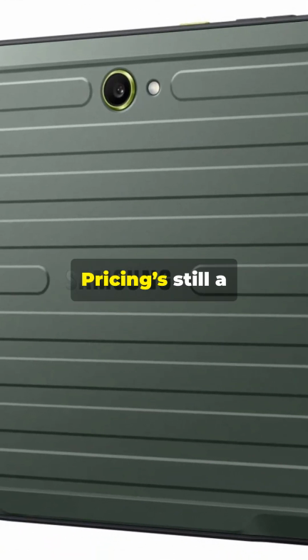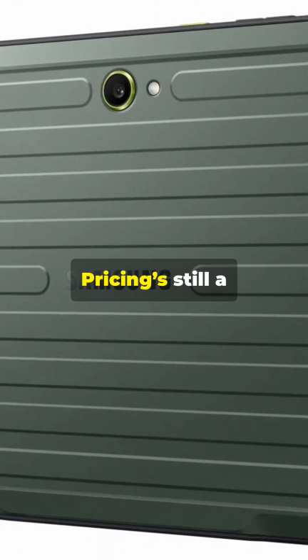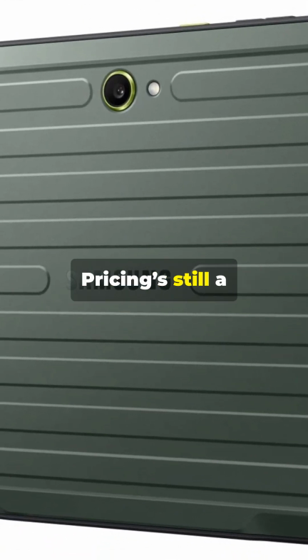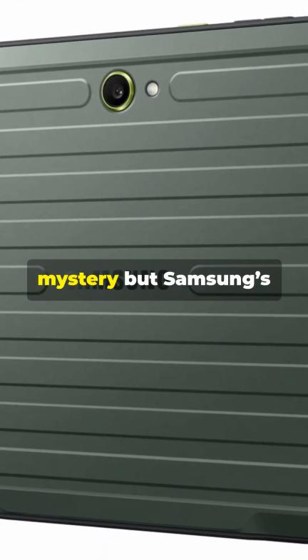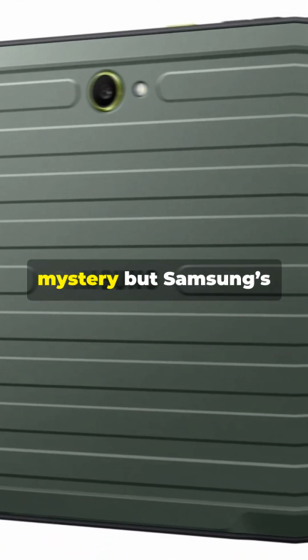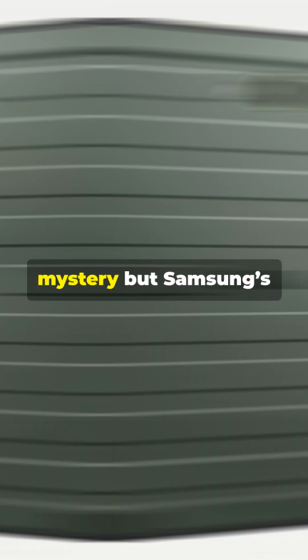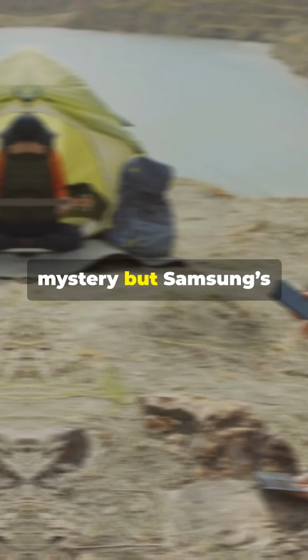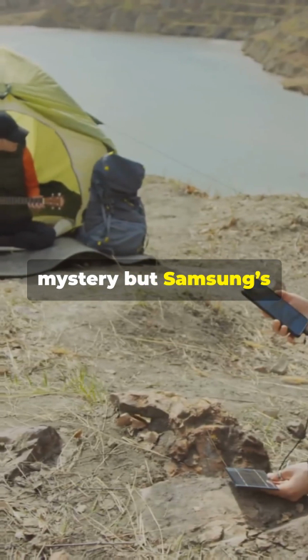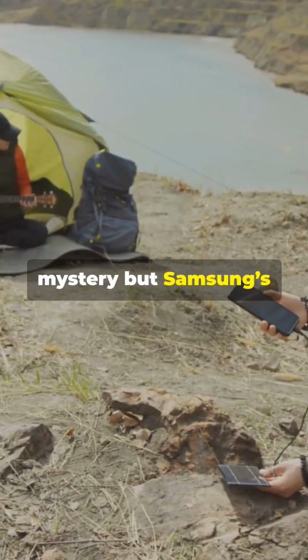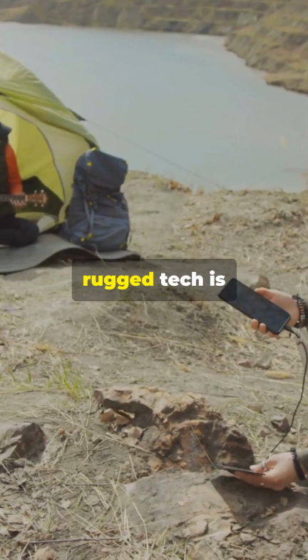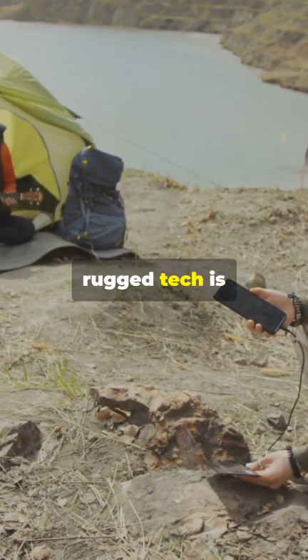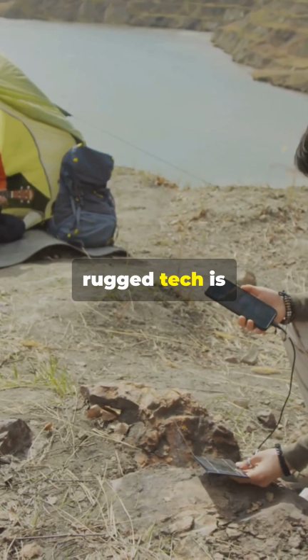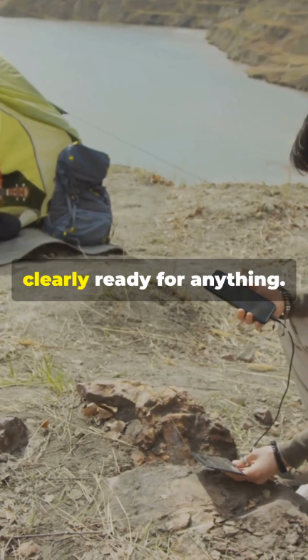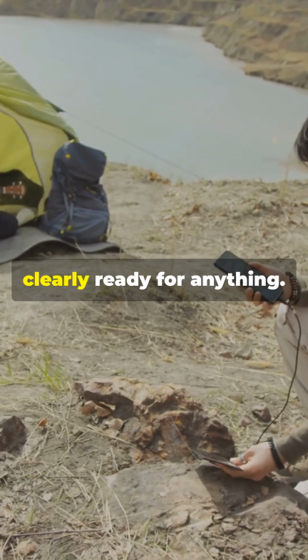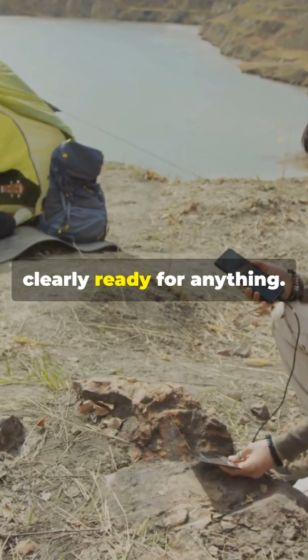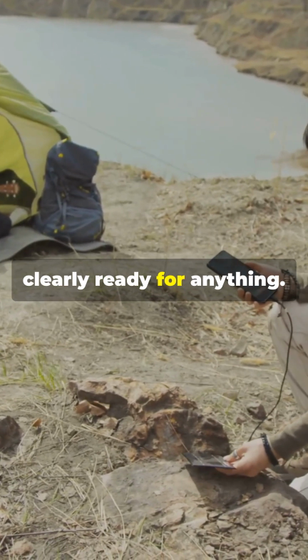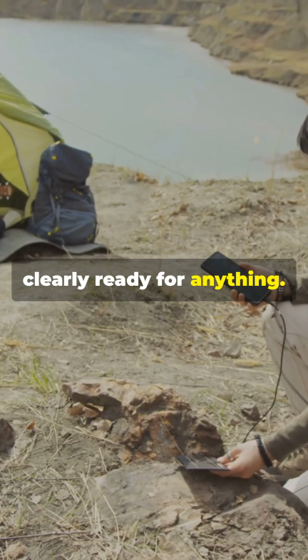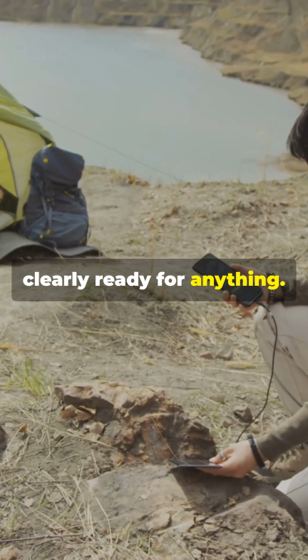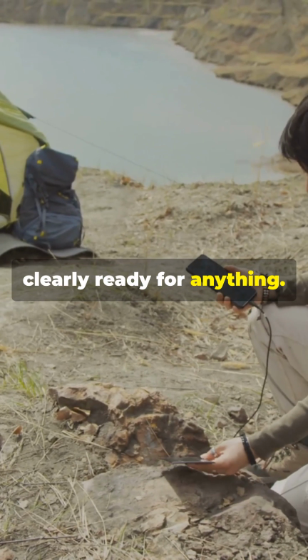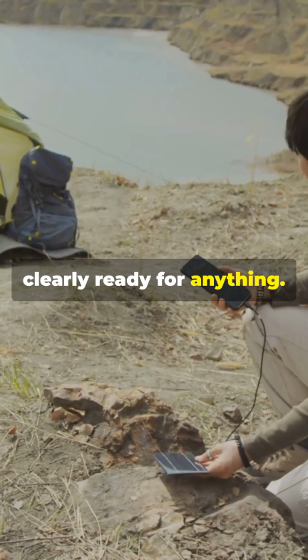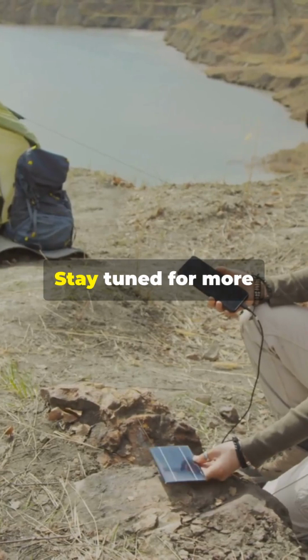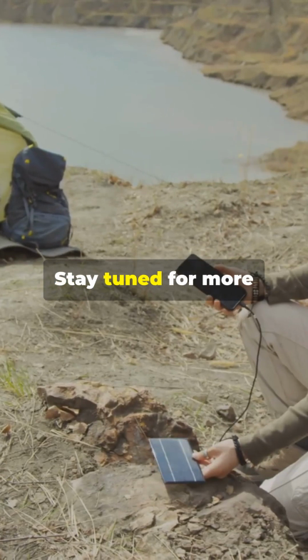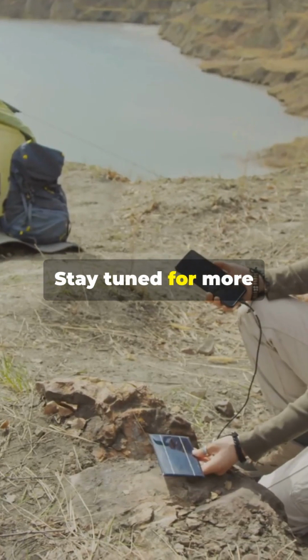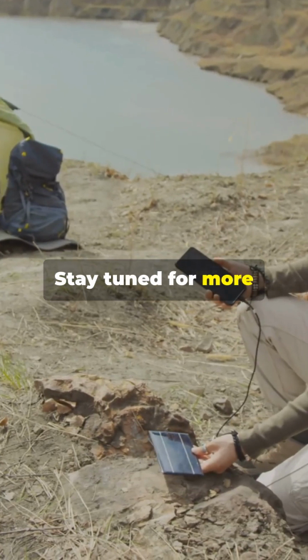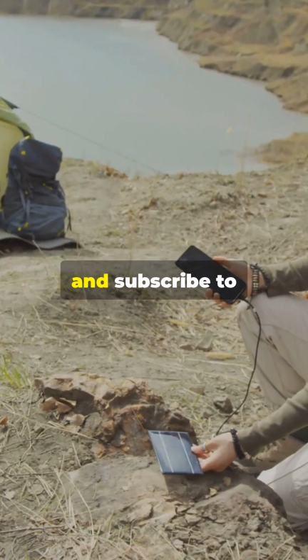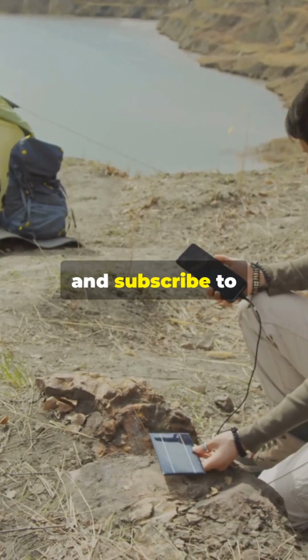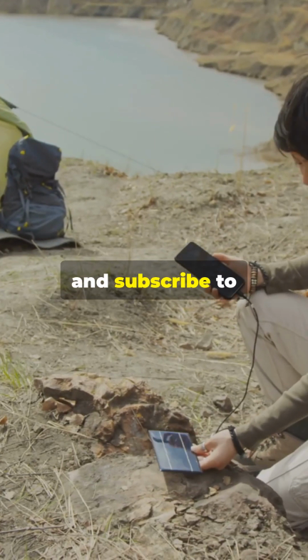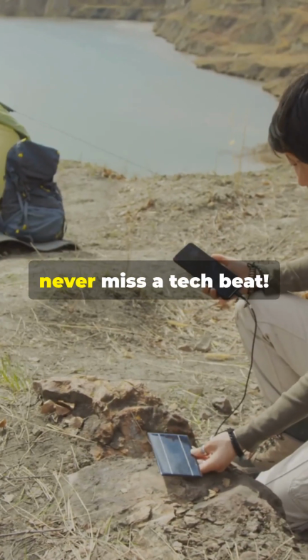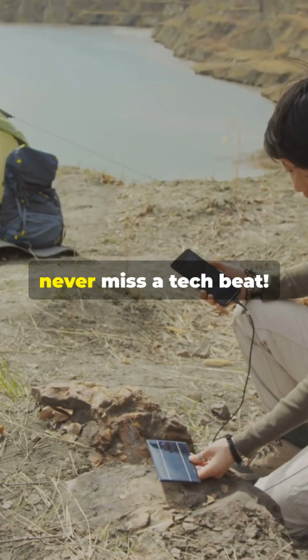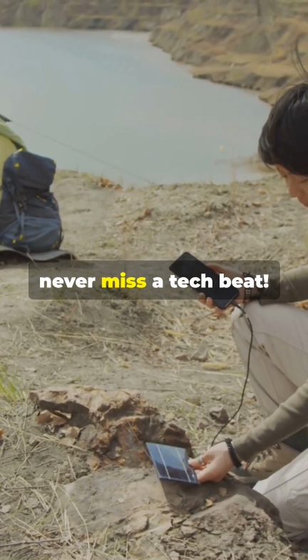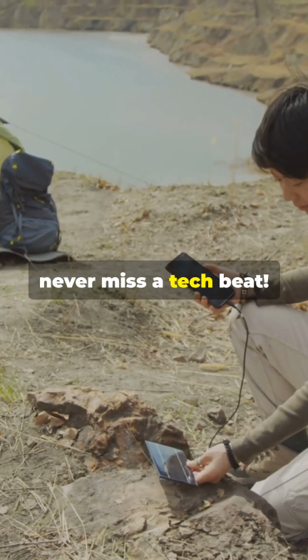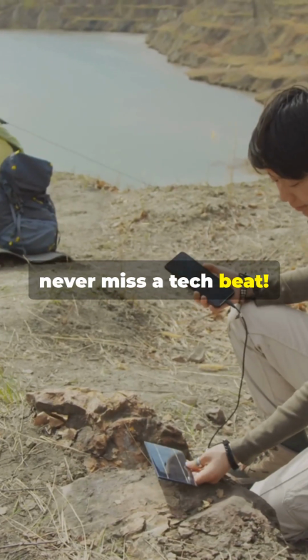Pricing's still a mystery, but Samsung's rugged tech is clearly ready for anything. Stay tuned for more and subscribe to never miss a tech beat.